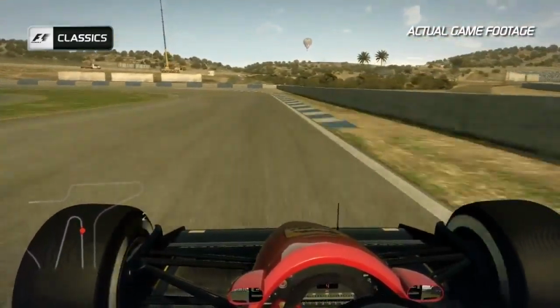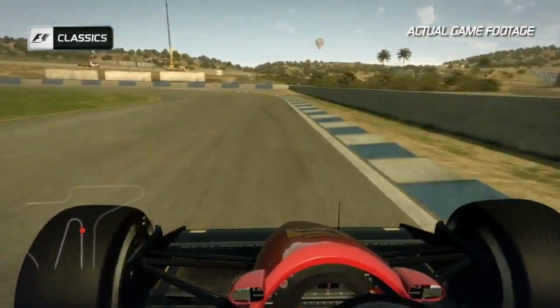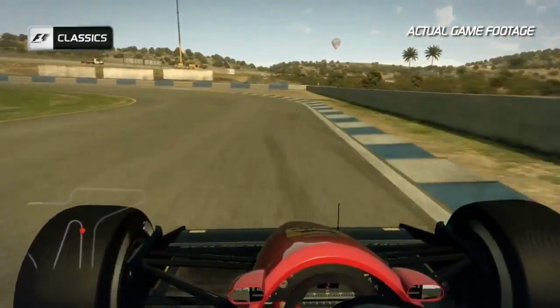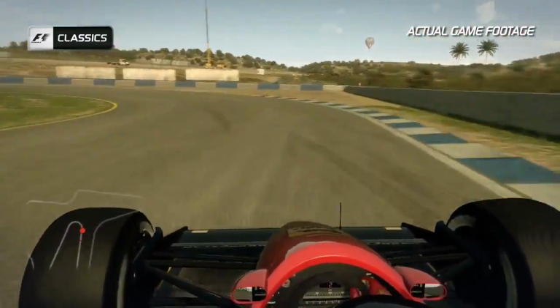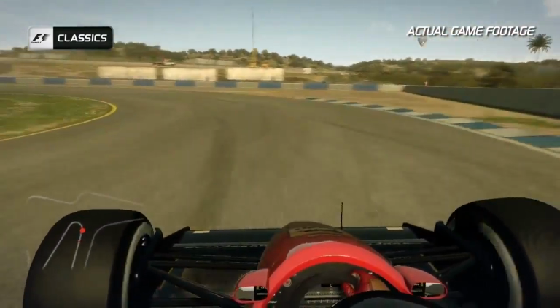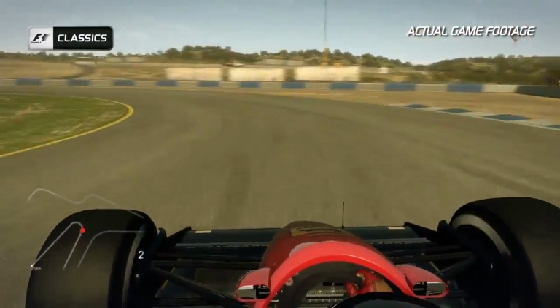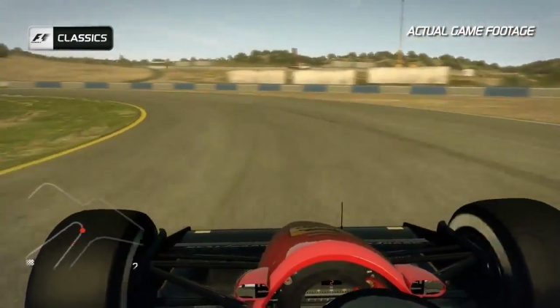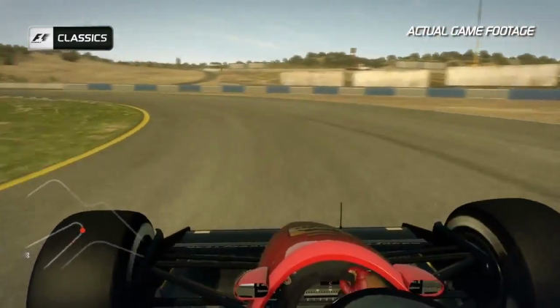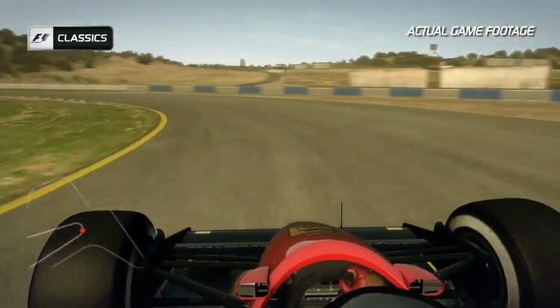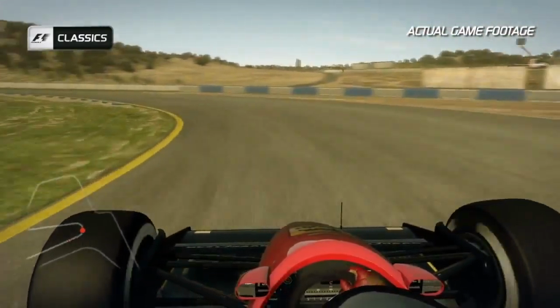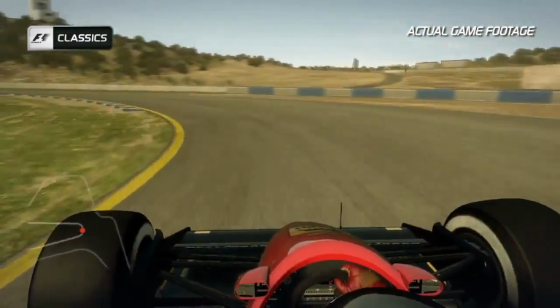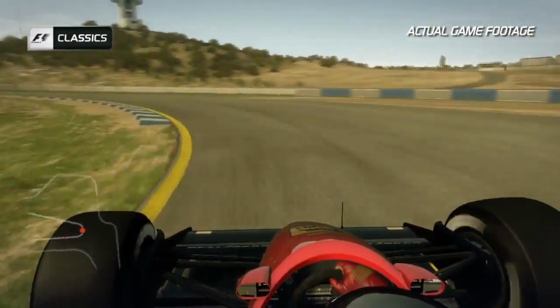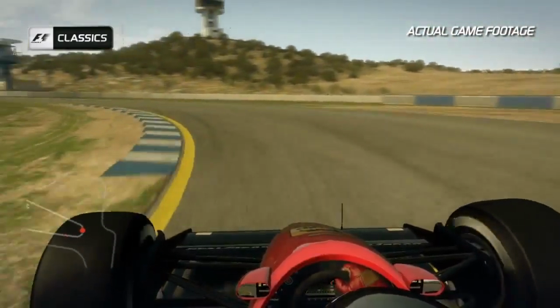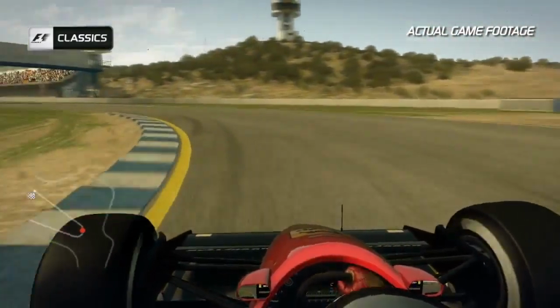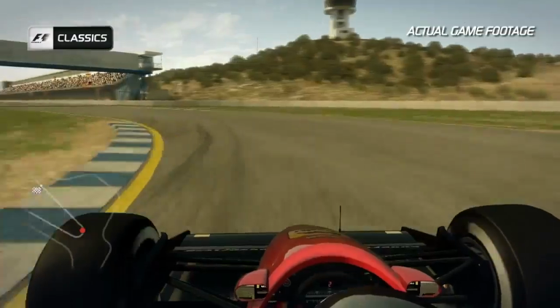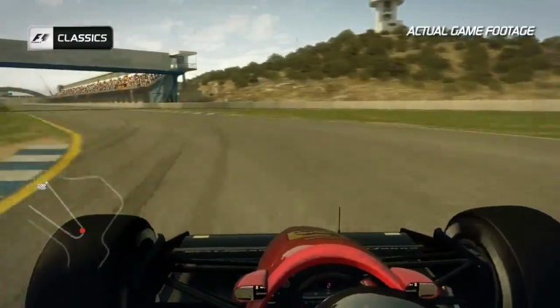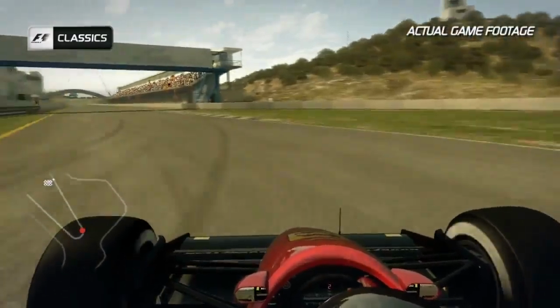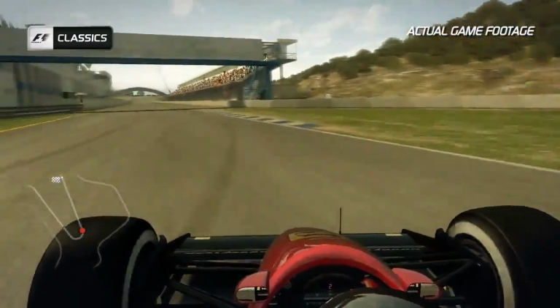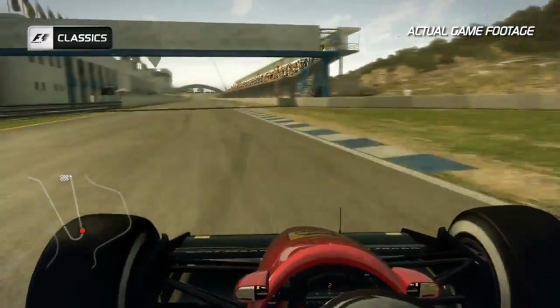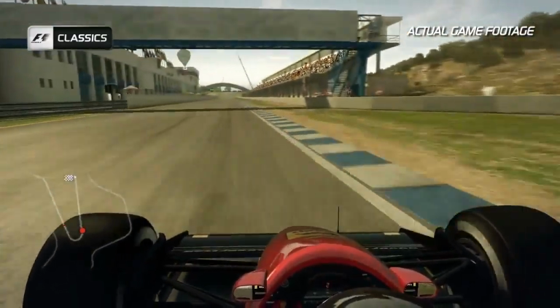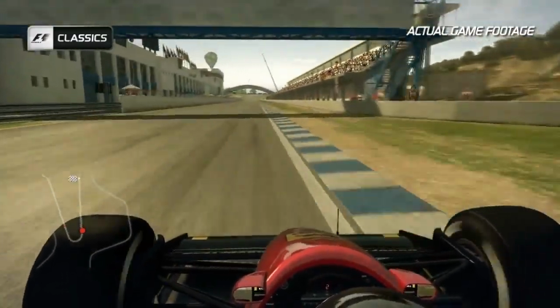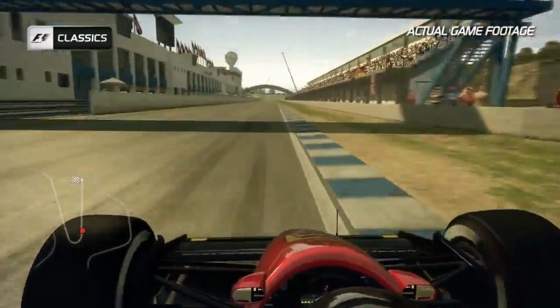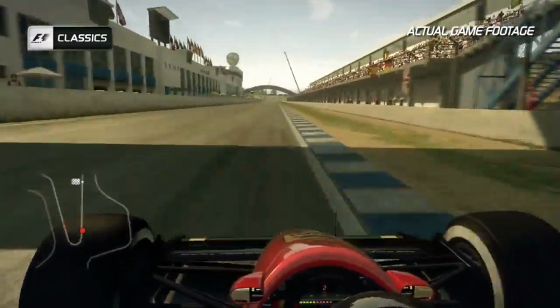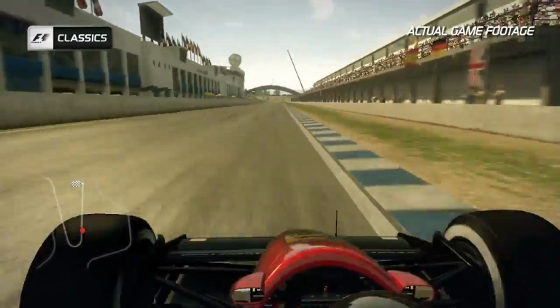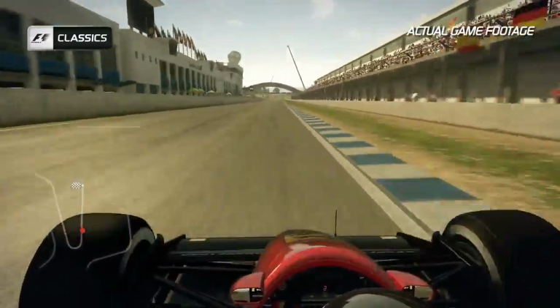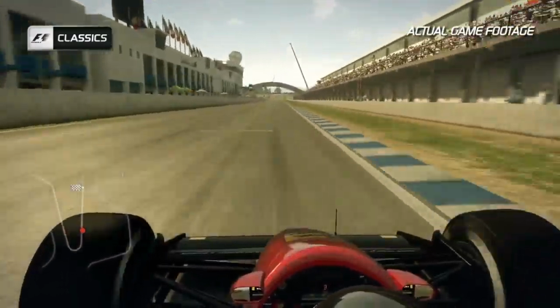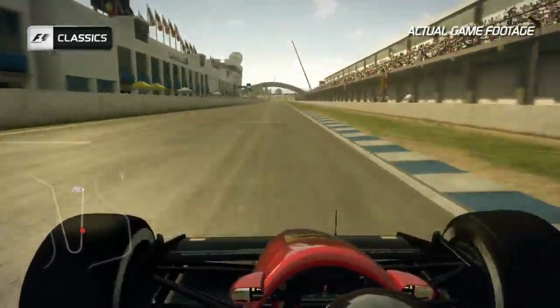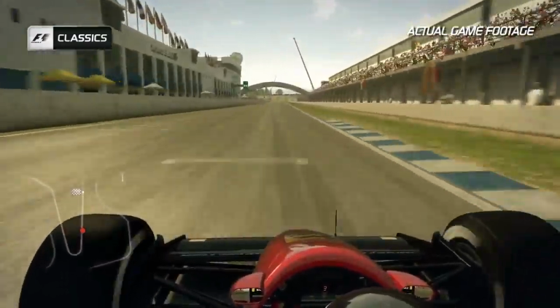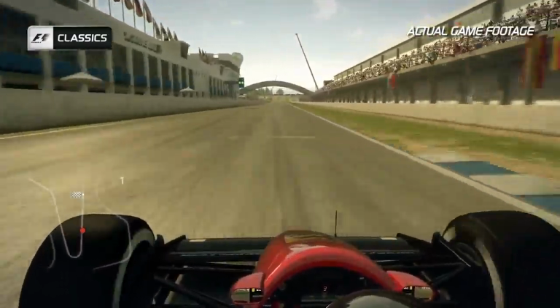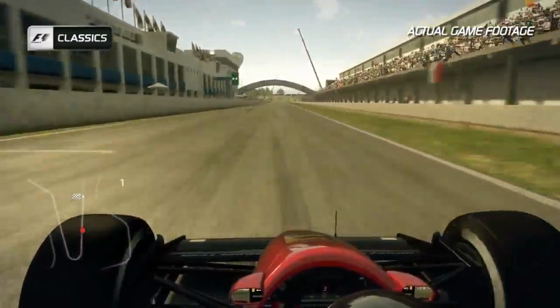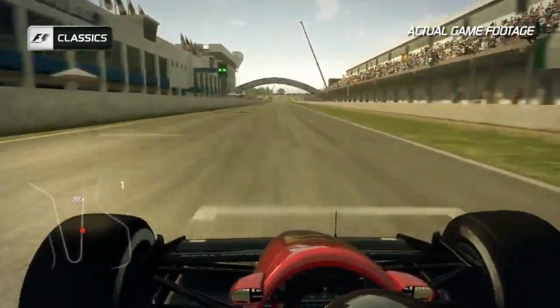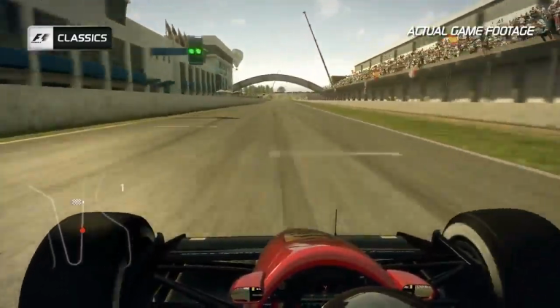You don't want to upset the rear of the car as you turn into the final corner on the track, and don't use too much kerb on the exit either. And that's the lap at Jerez.